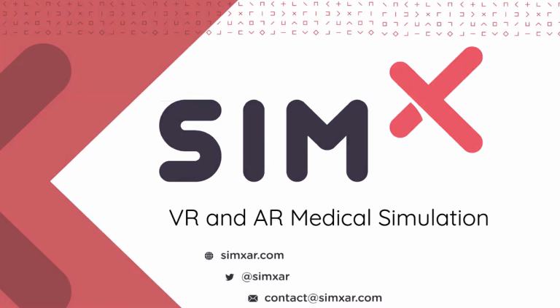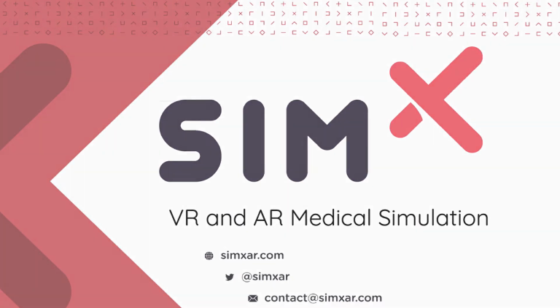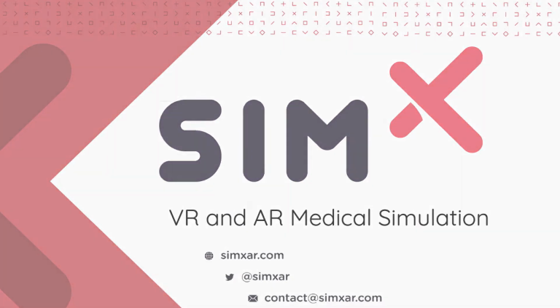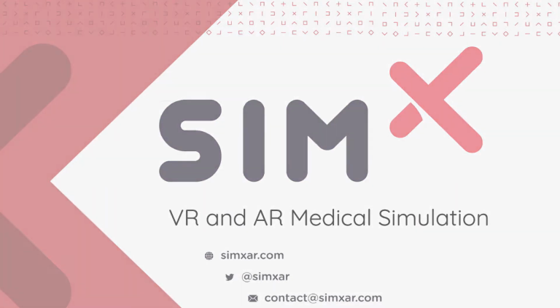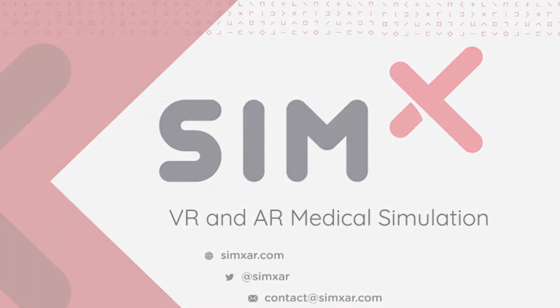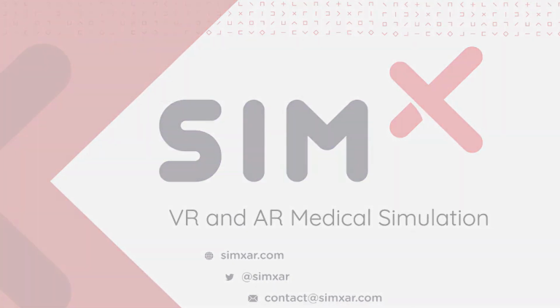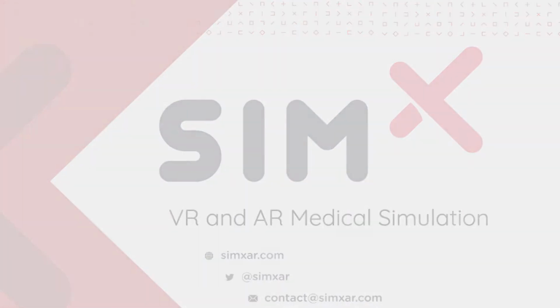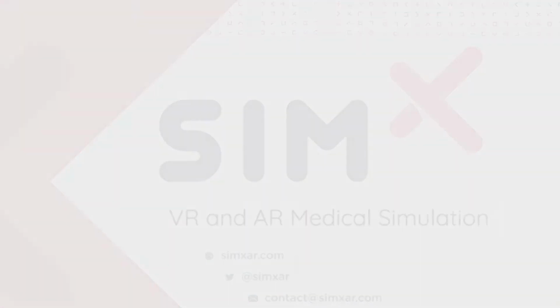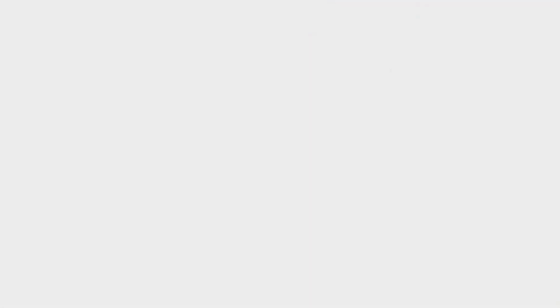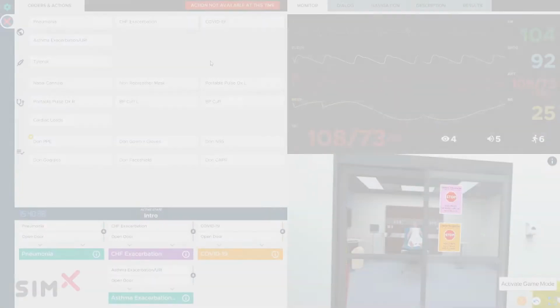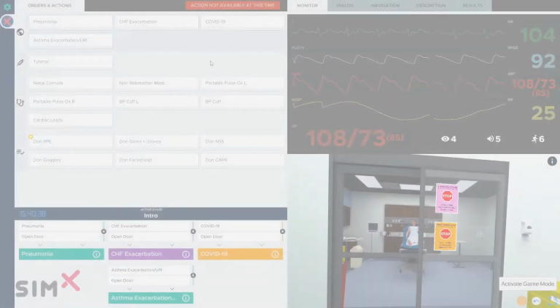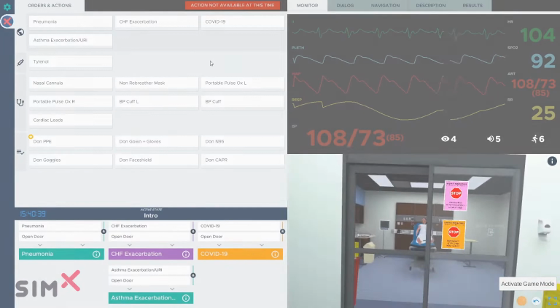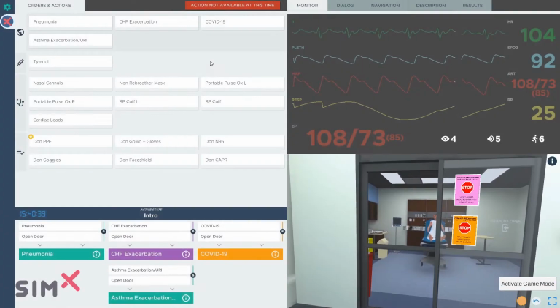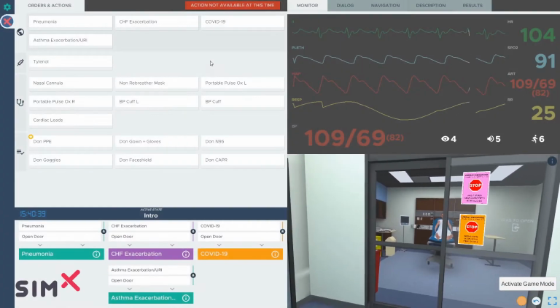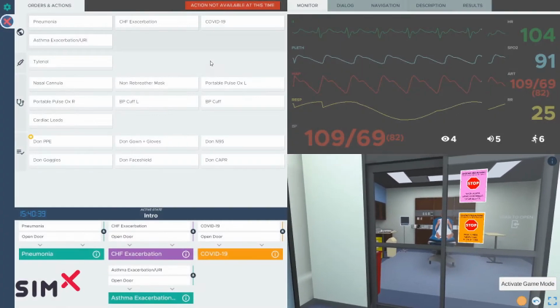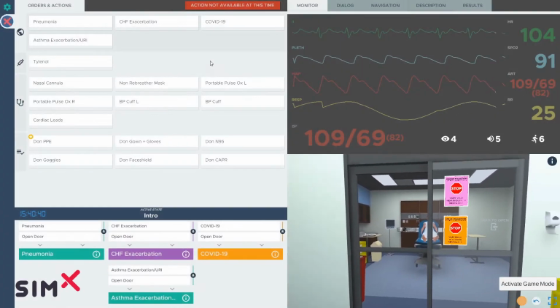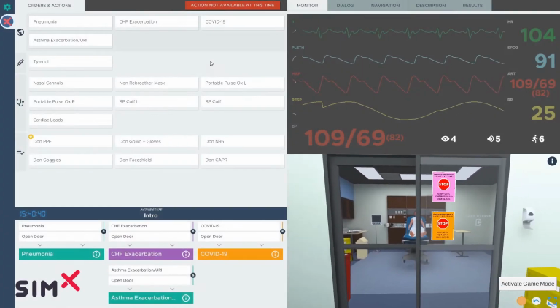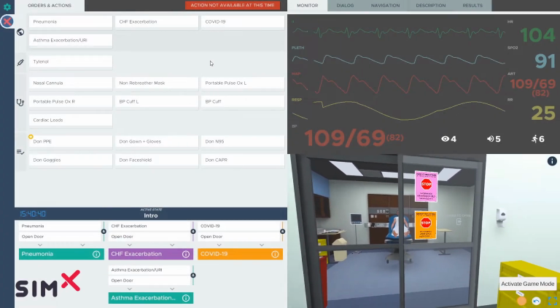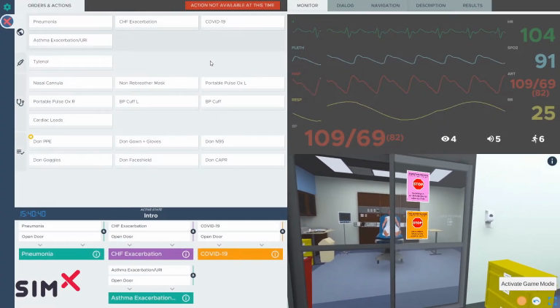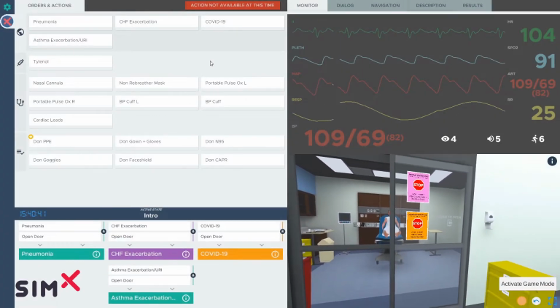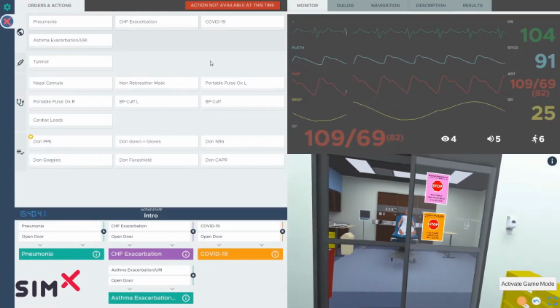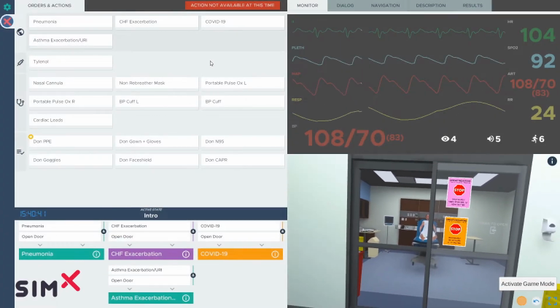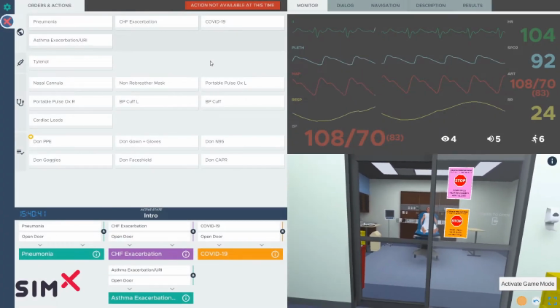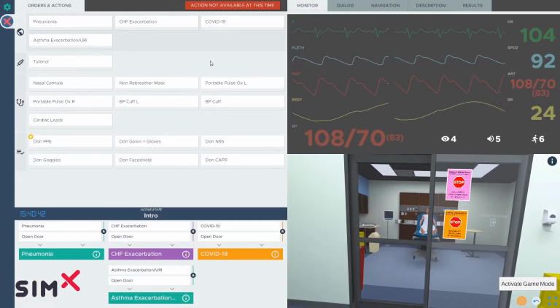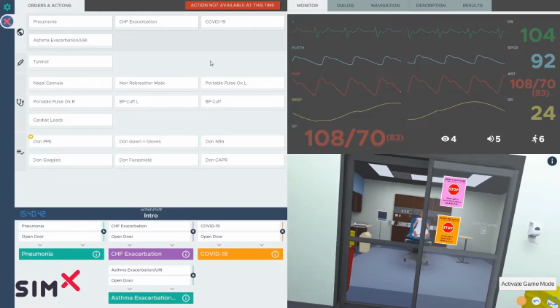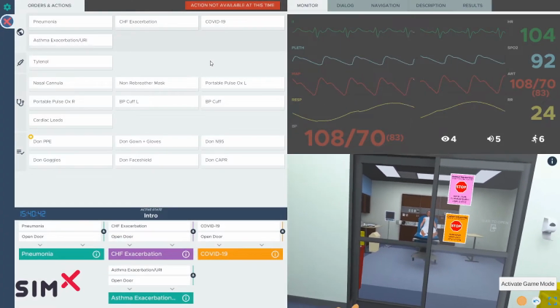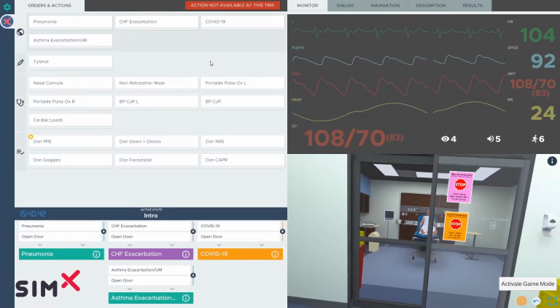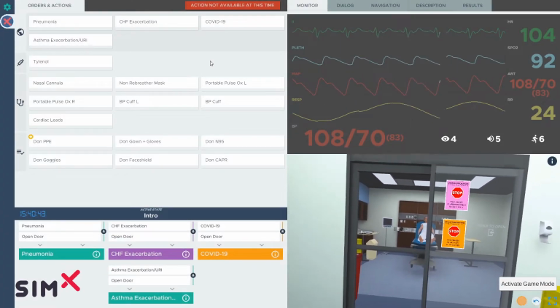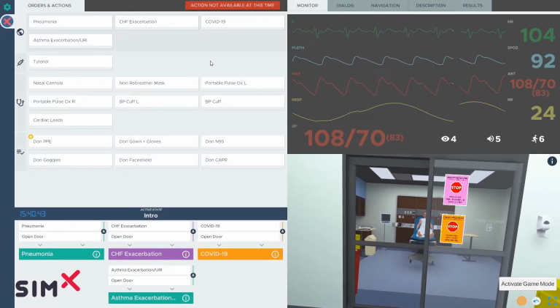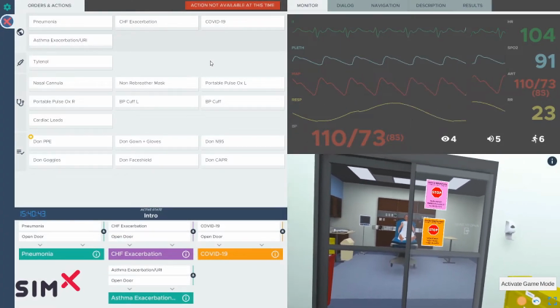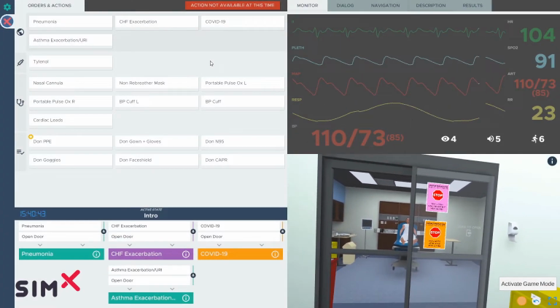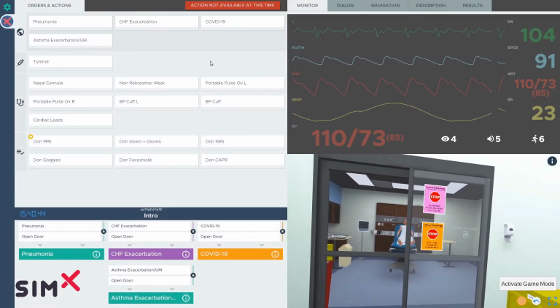Hey everybody, welcome to SimX. We are doing an emergency department COVID case today — or maybe it's not COVID — a respiratory case at least.